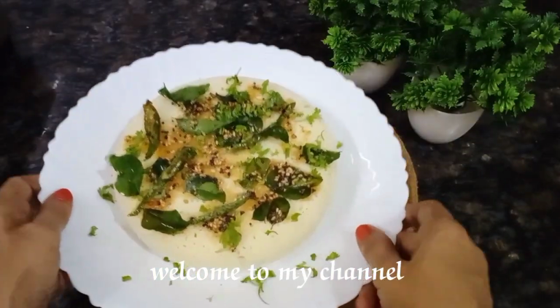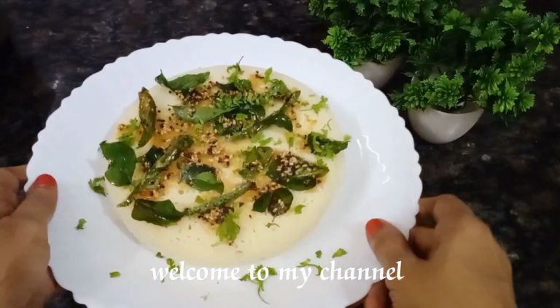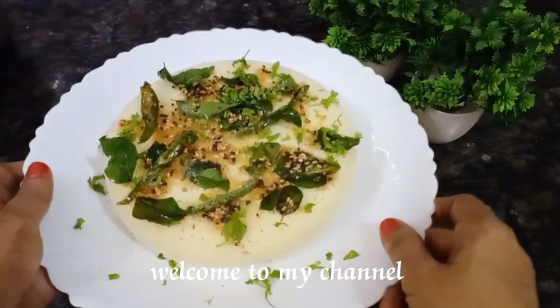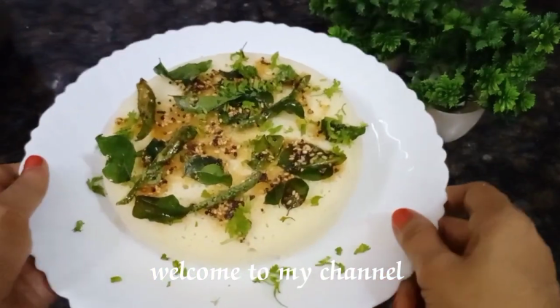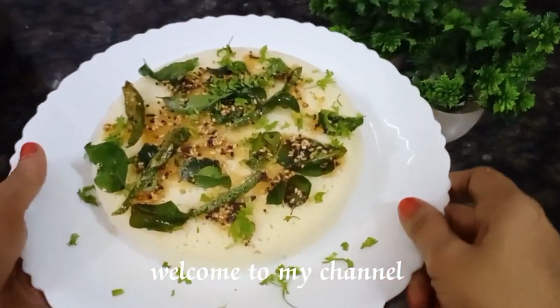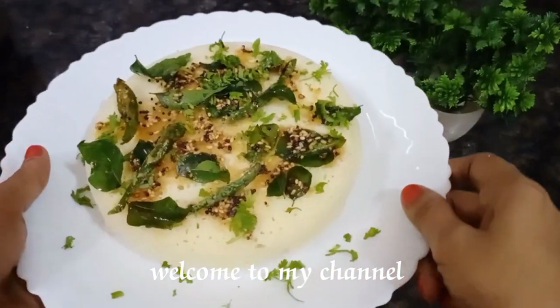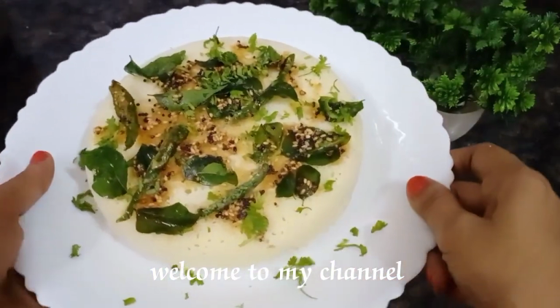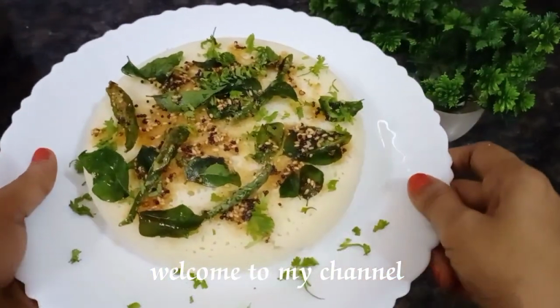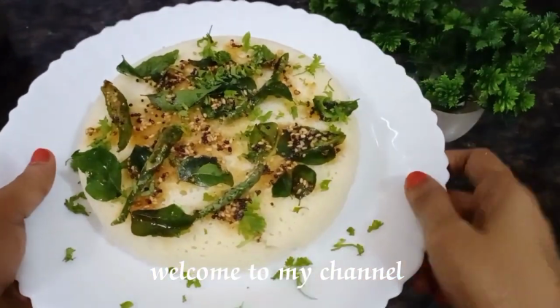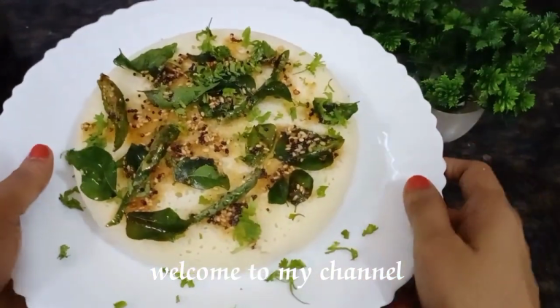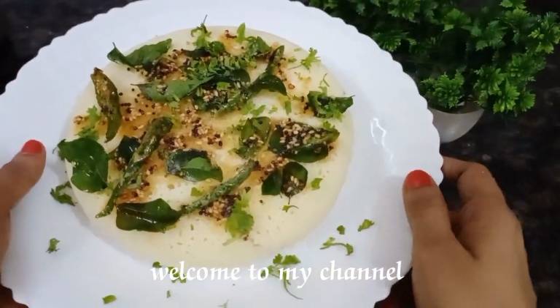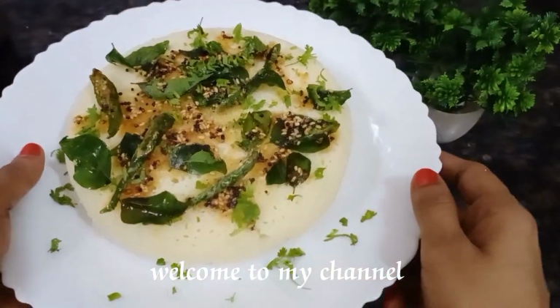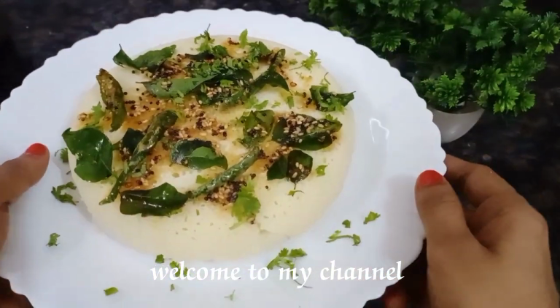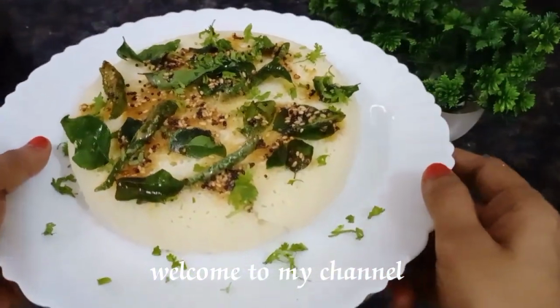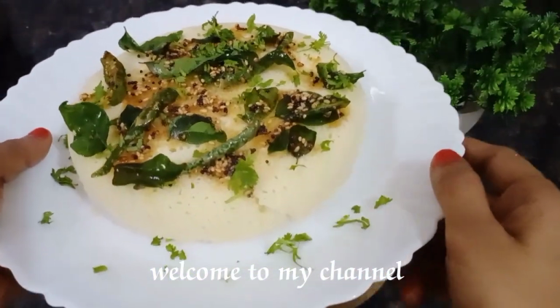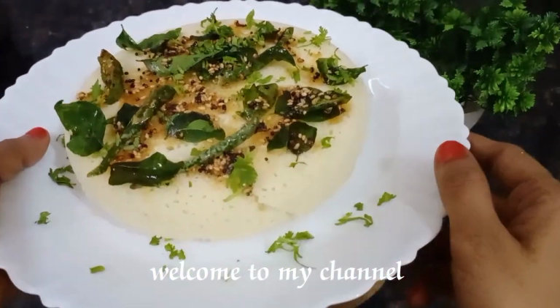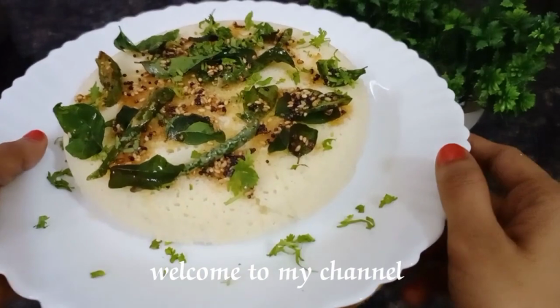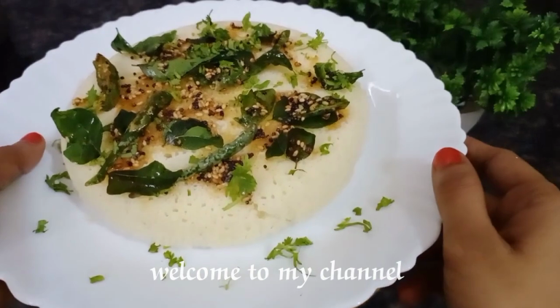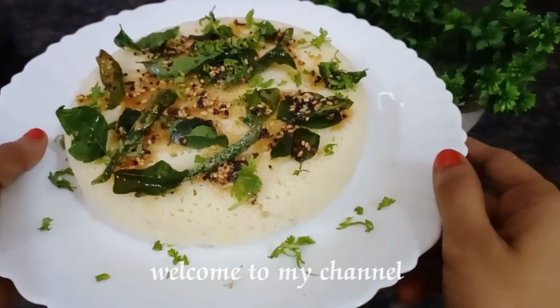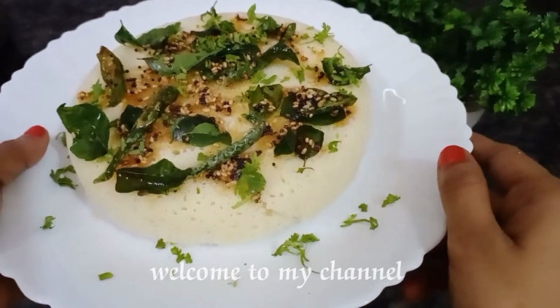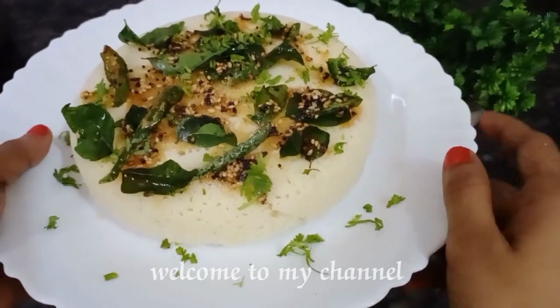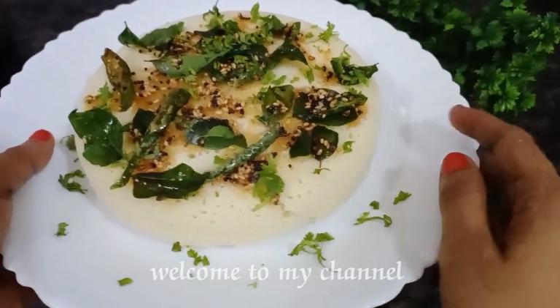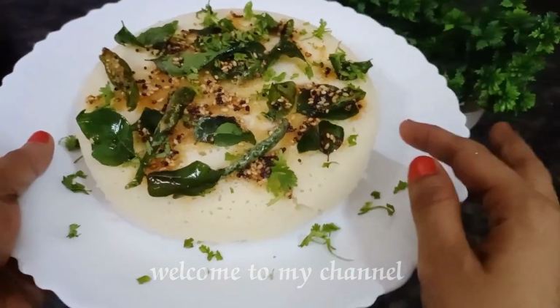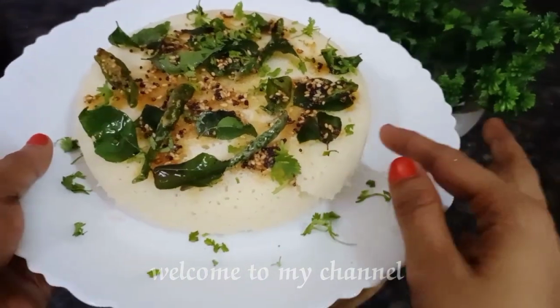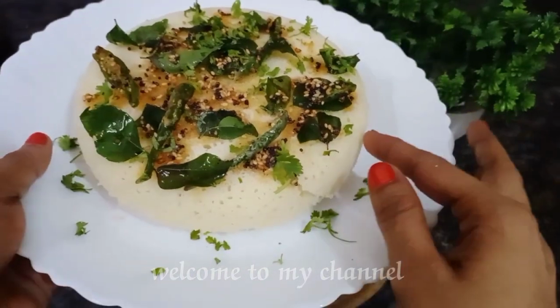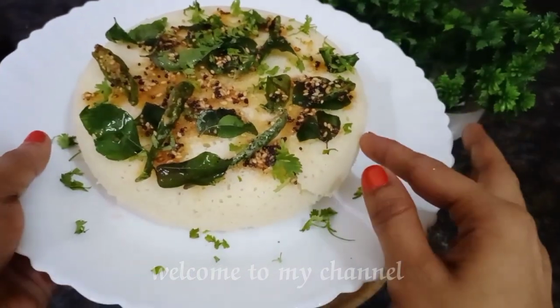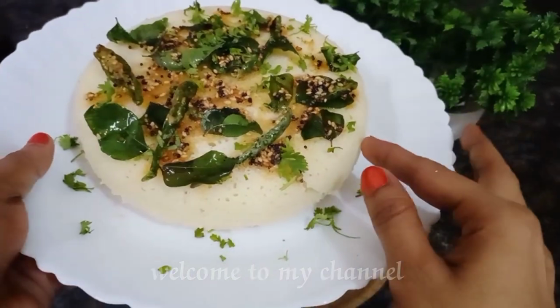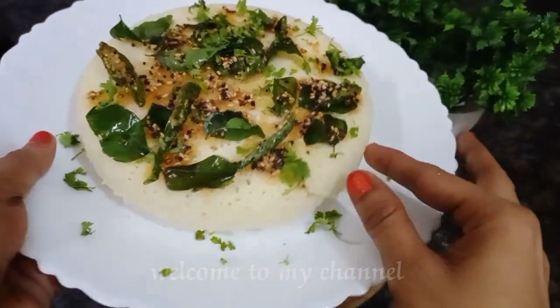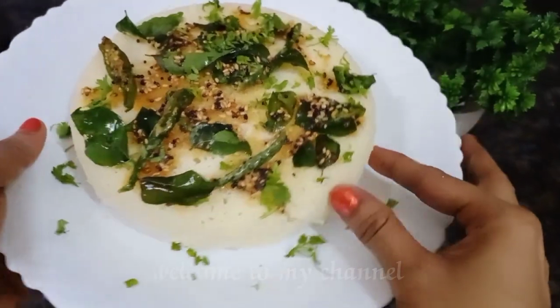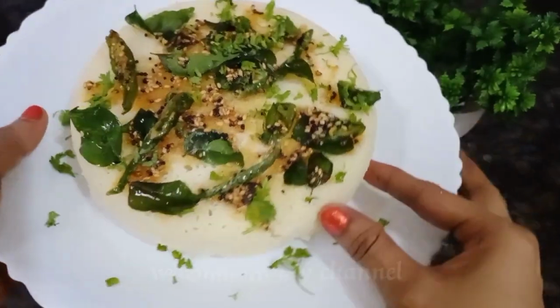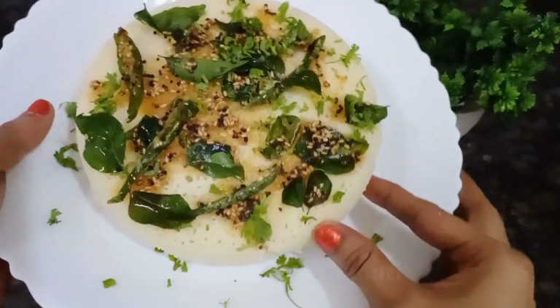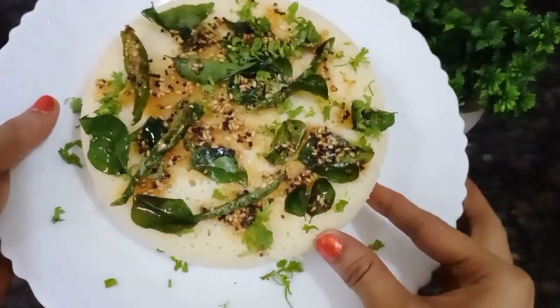Hello friends, how are you? Today I am going to share a recipe with you with instant suji.